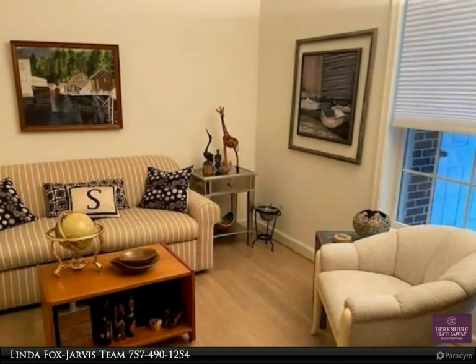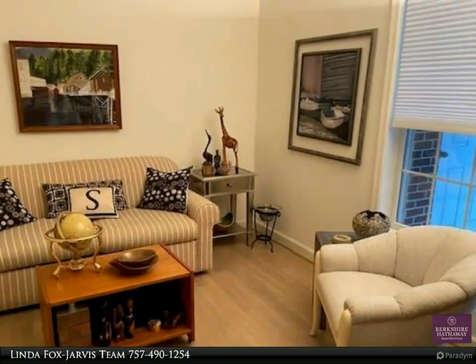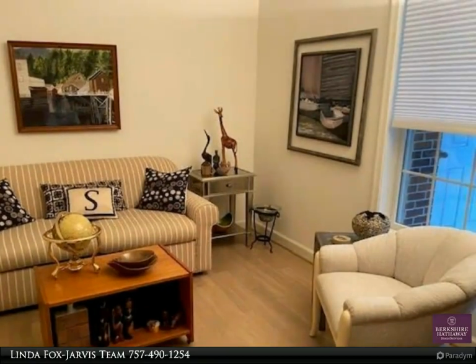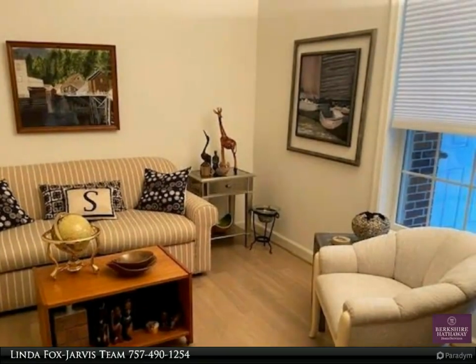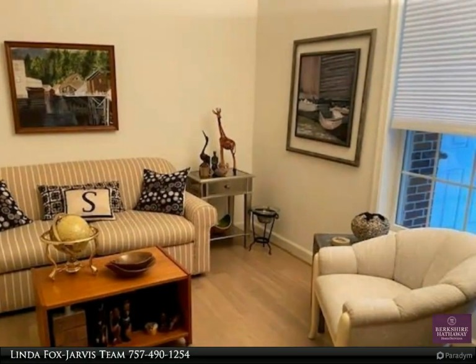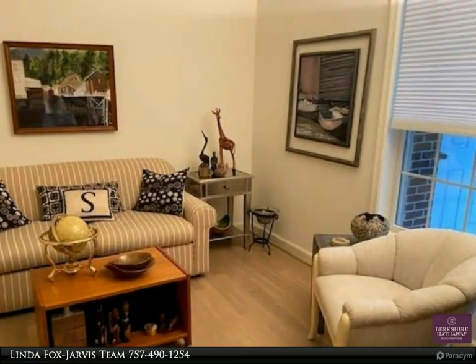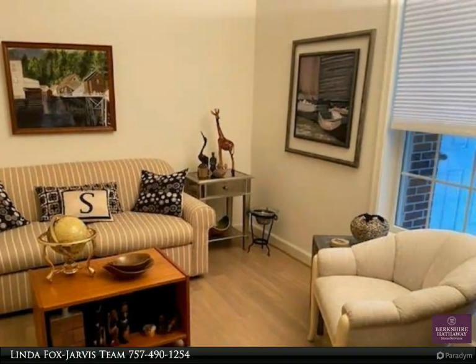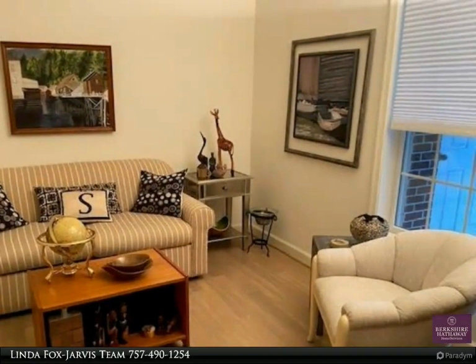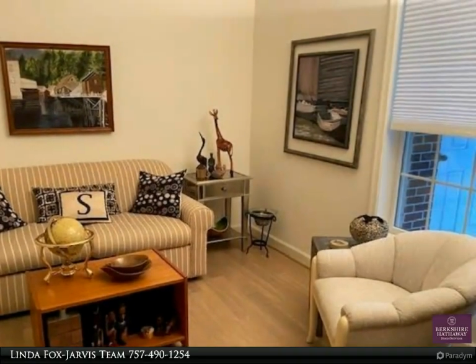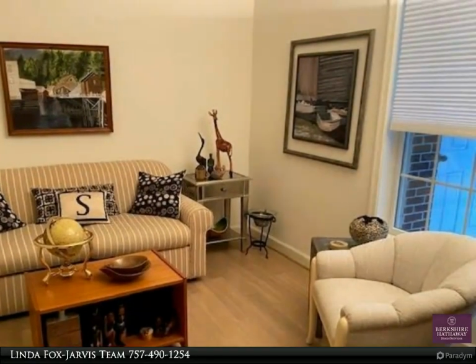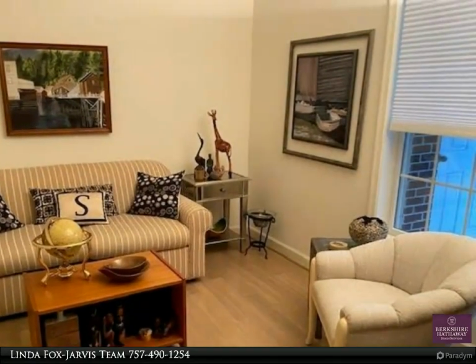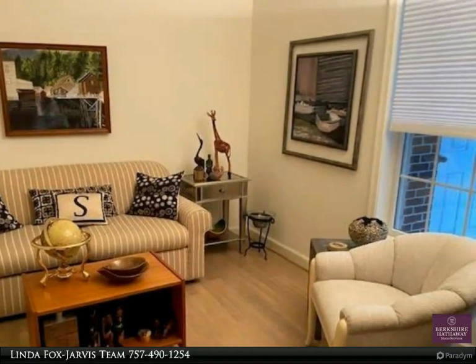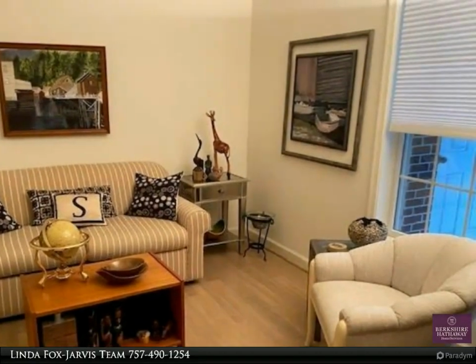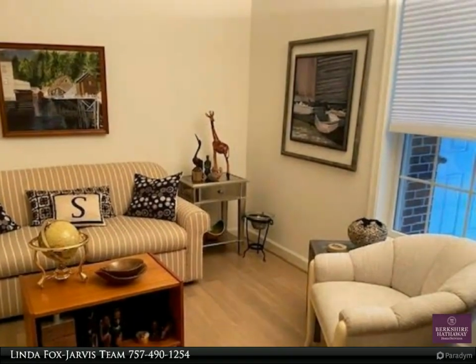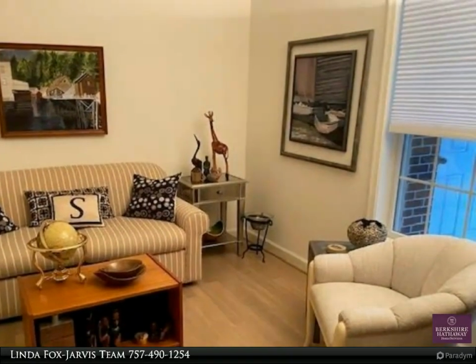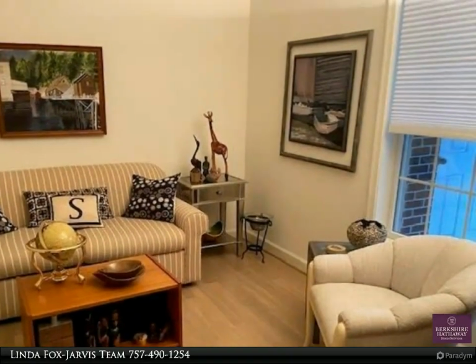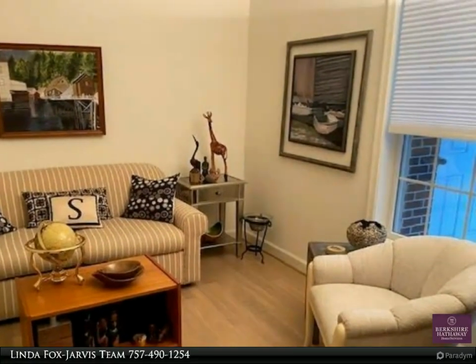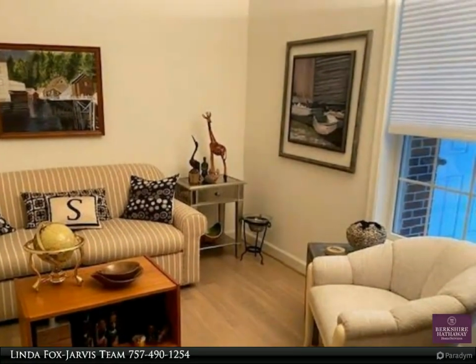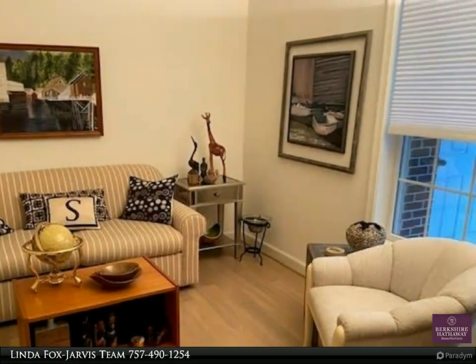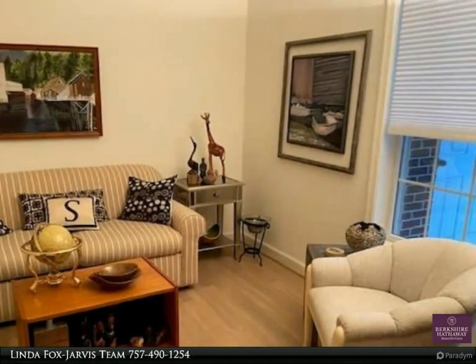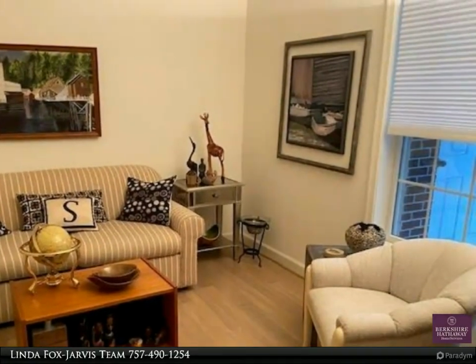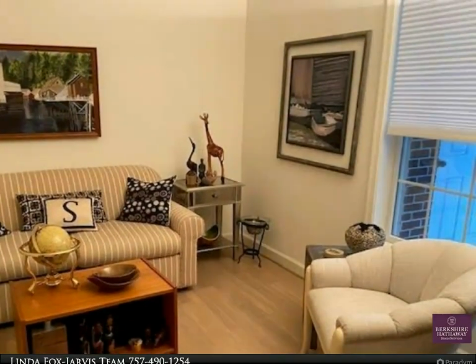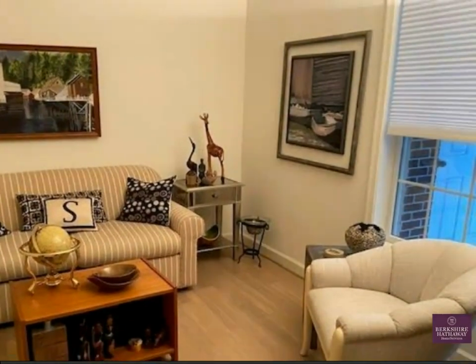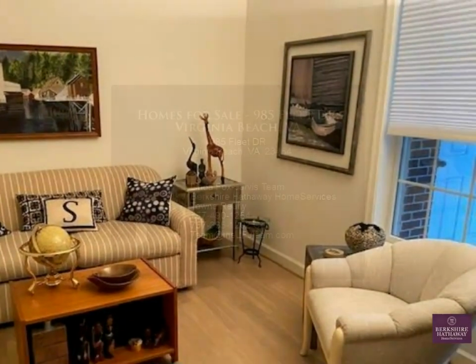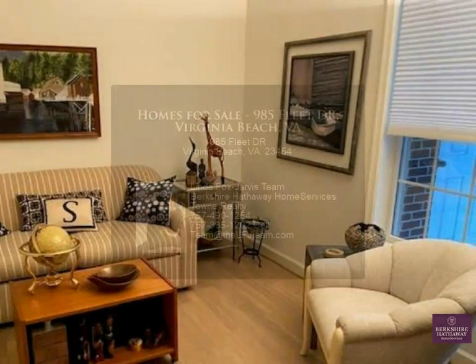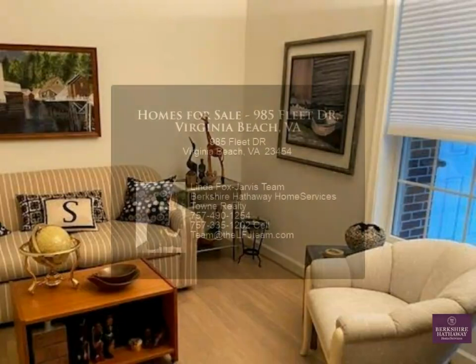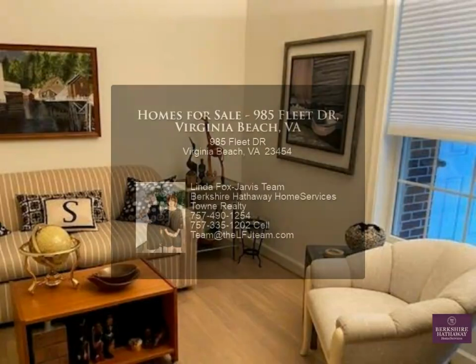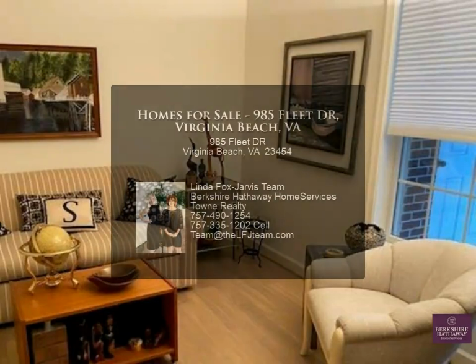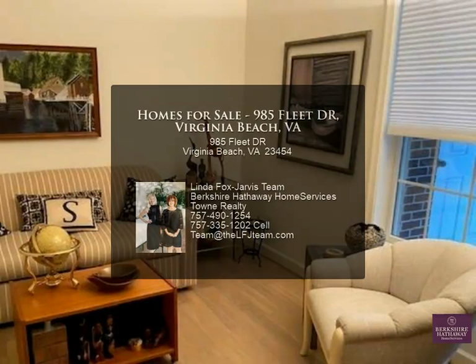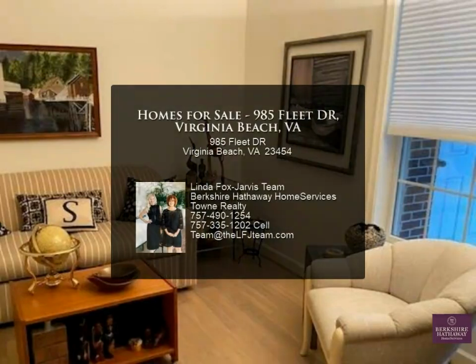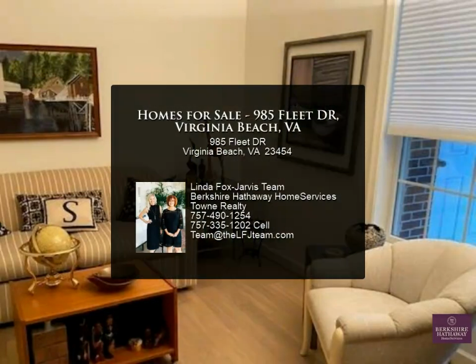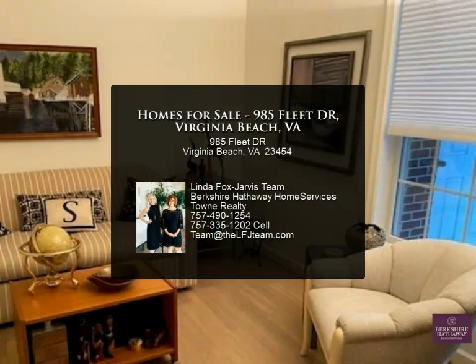Outdoor amenities include tennis courts, lakes, dock, picnic facilities, and more.